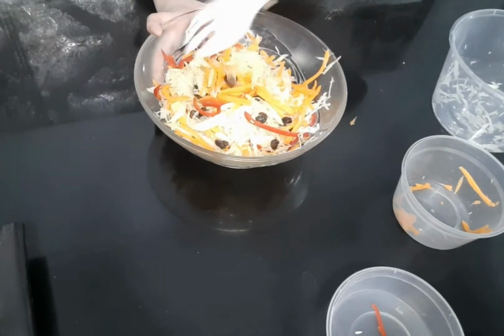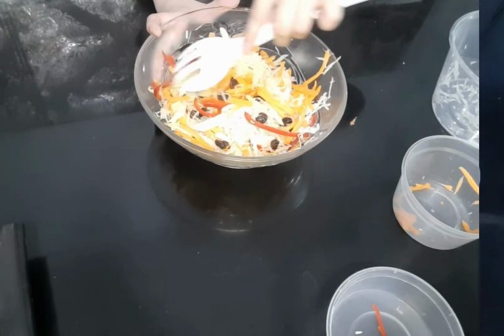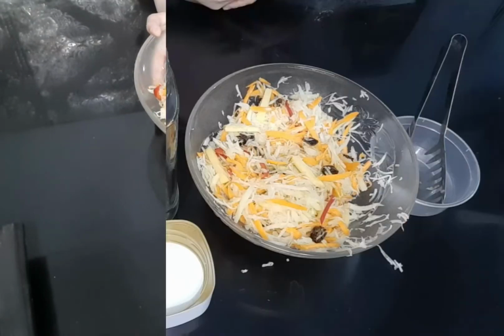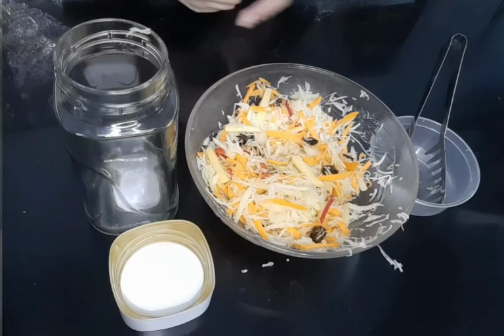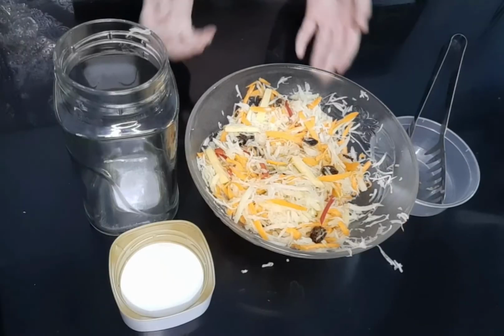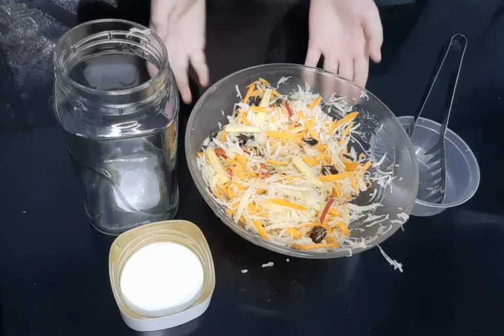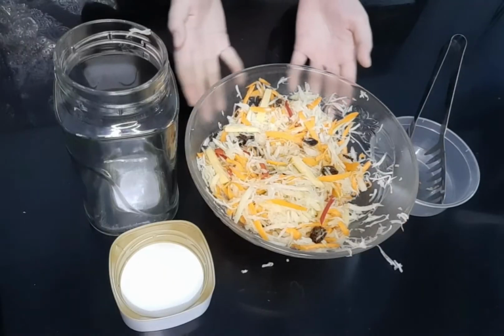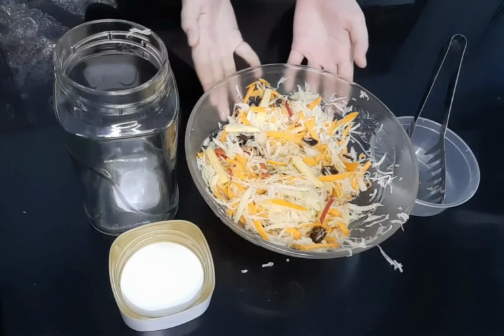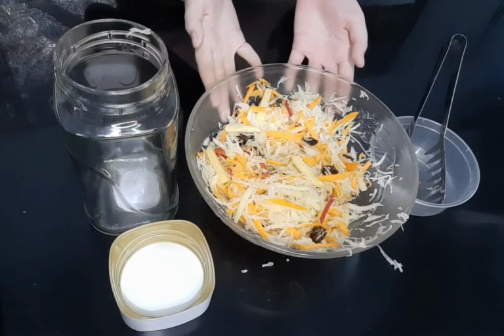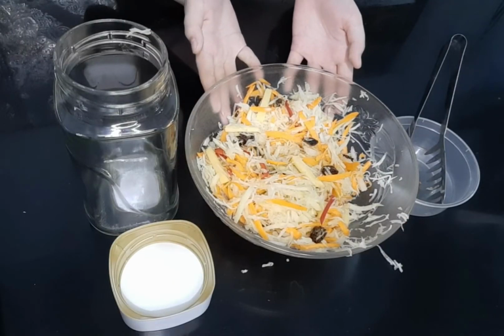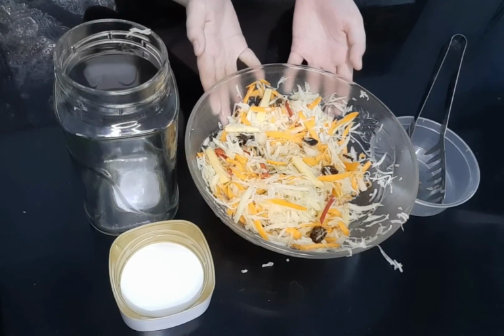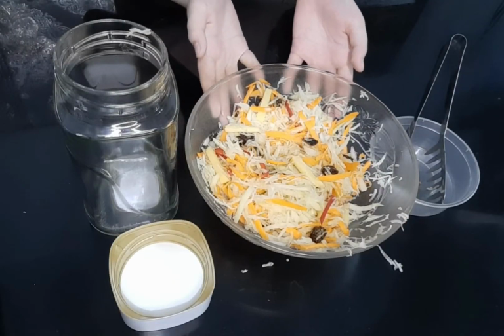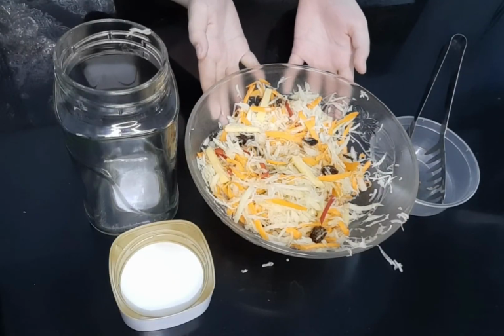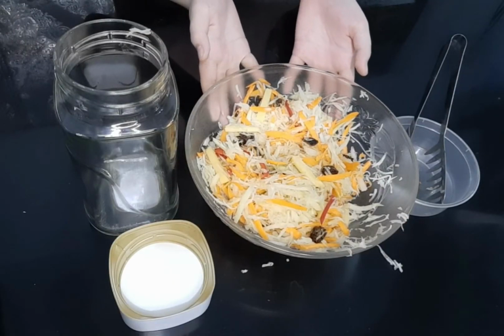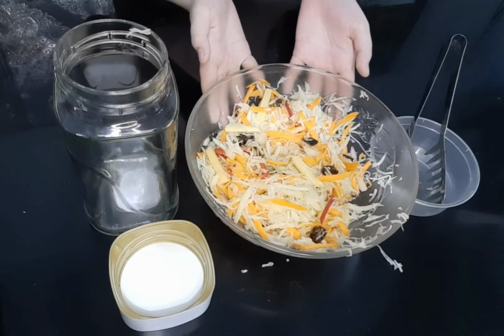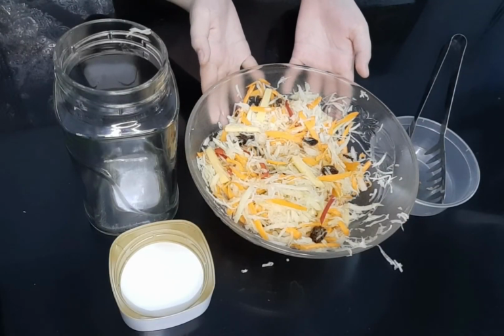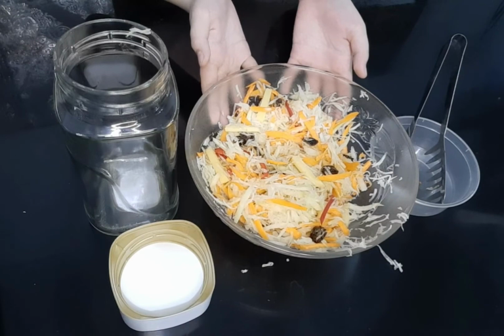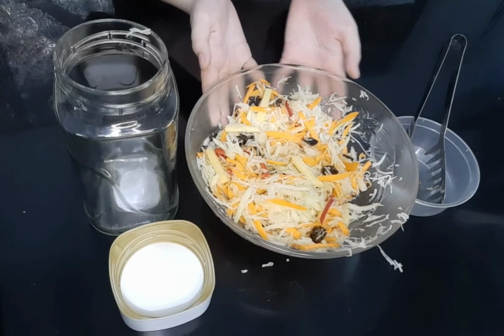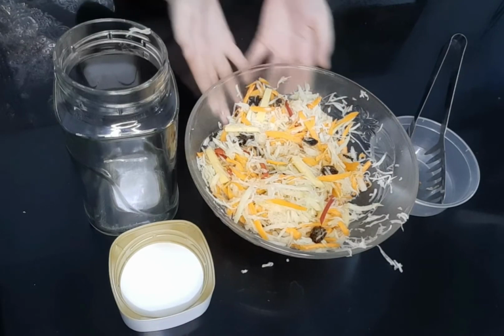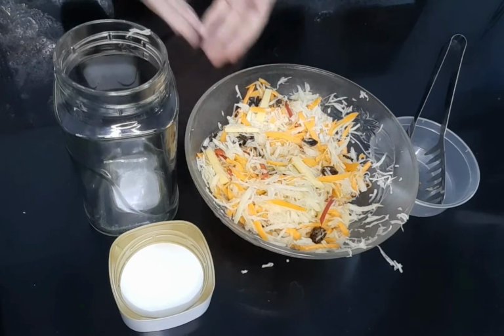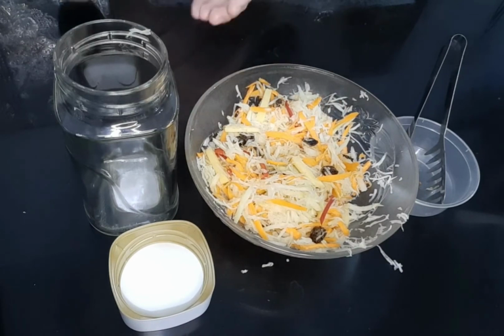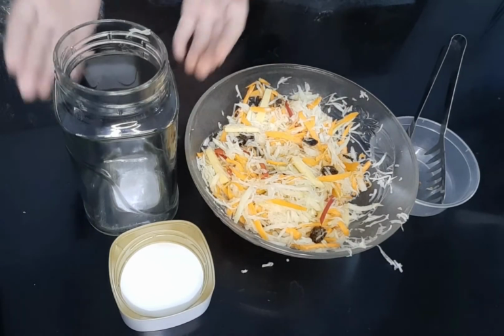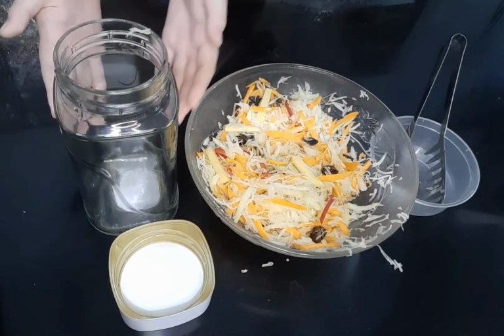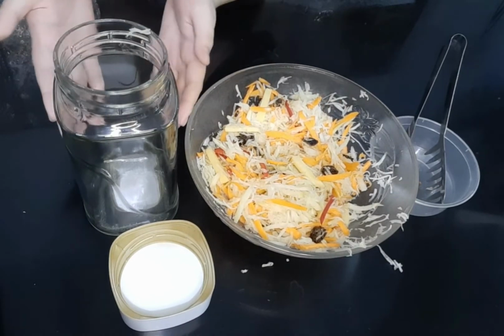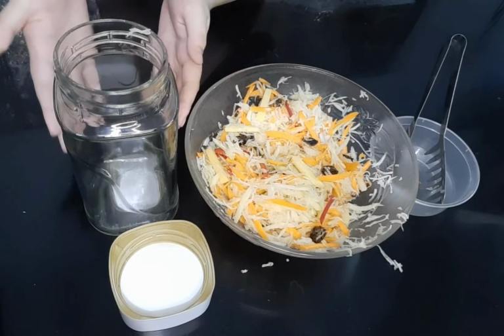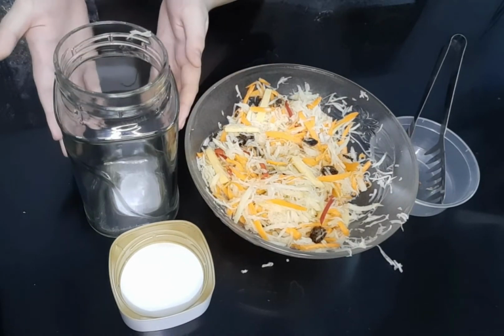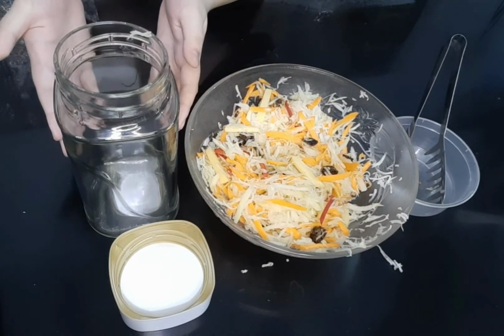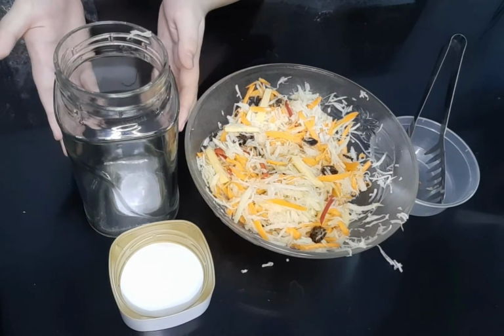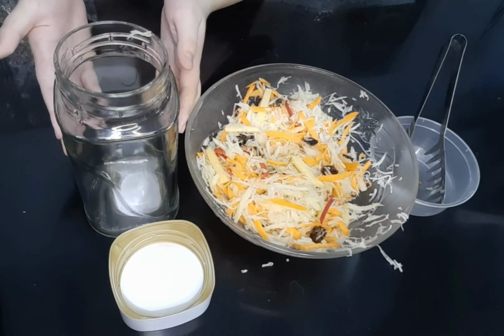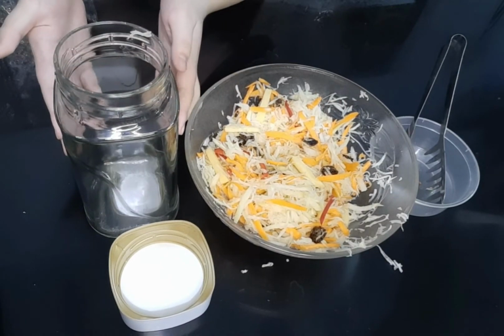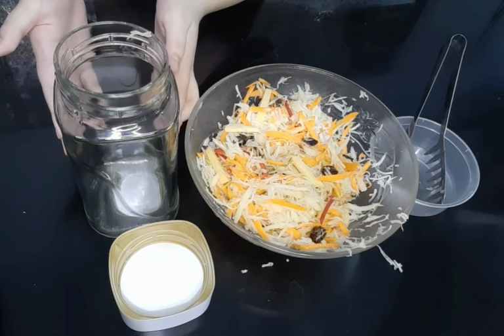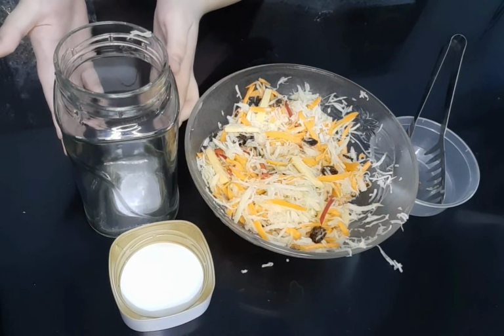We can now transfer this mixture to a clean dry jar with lid.